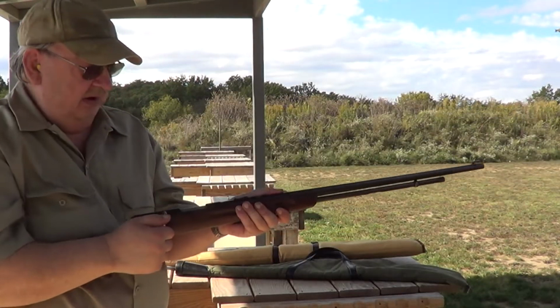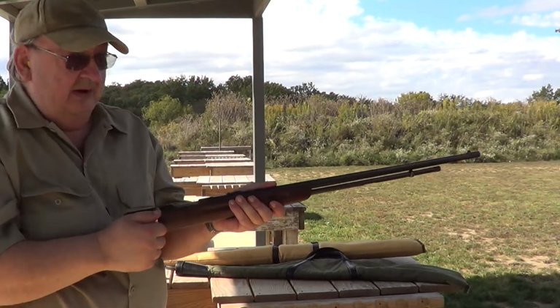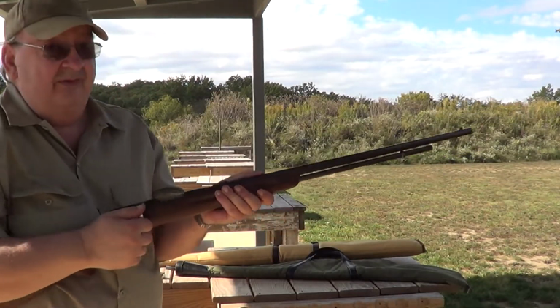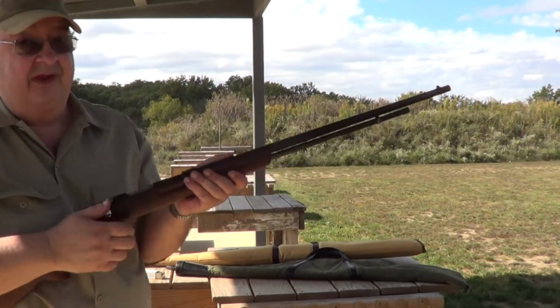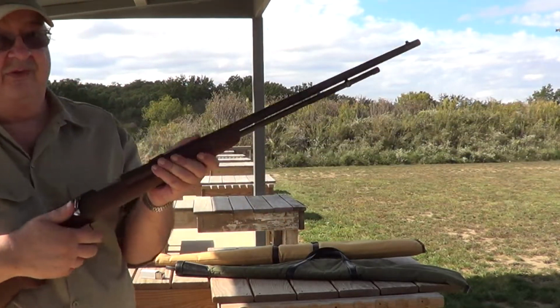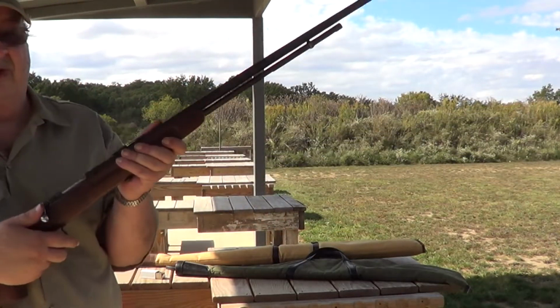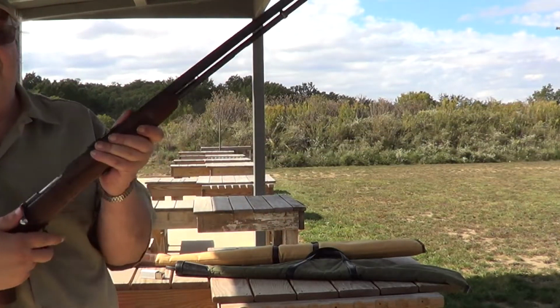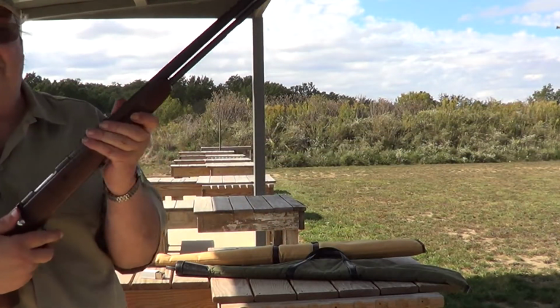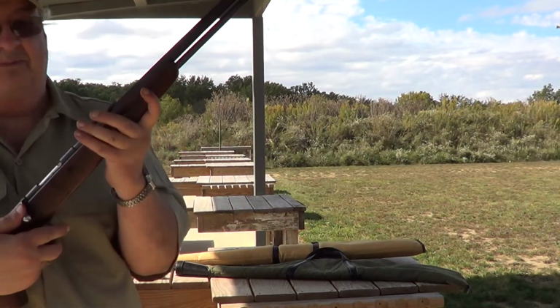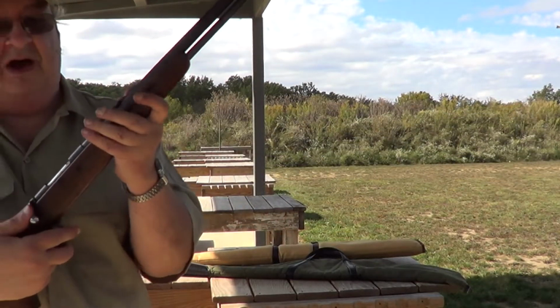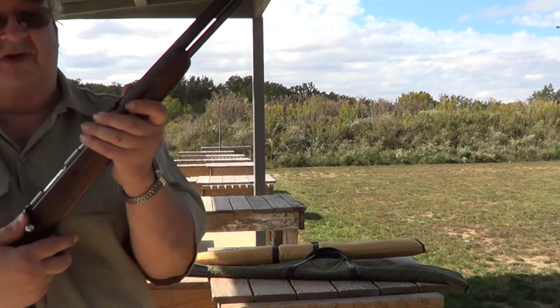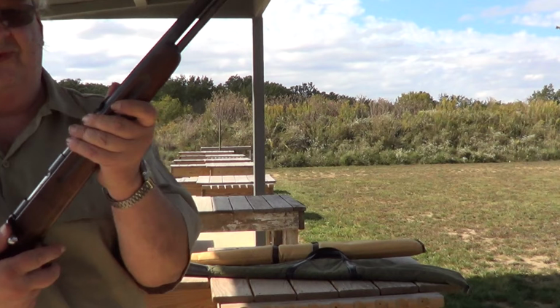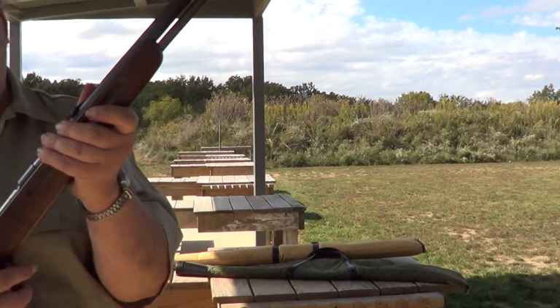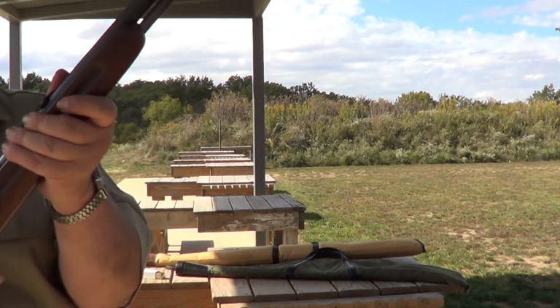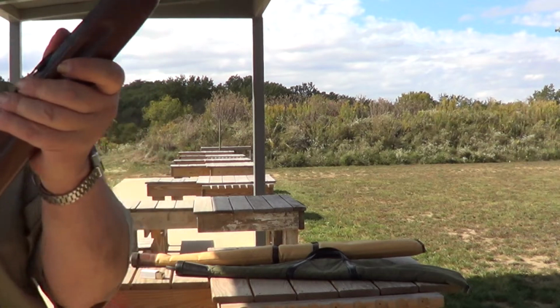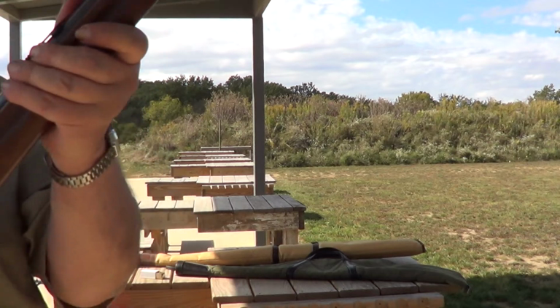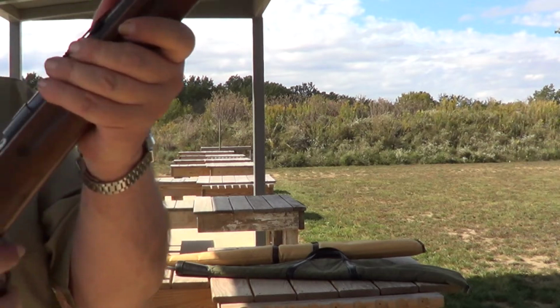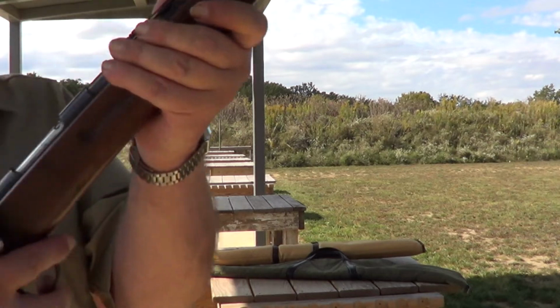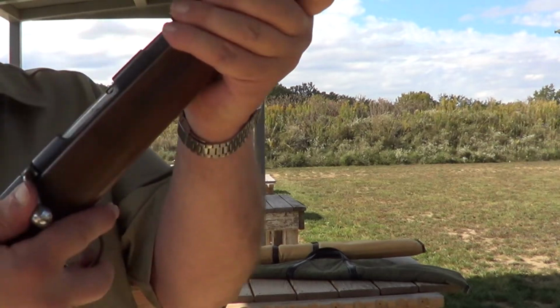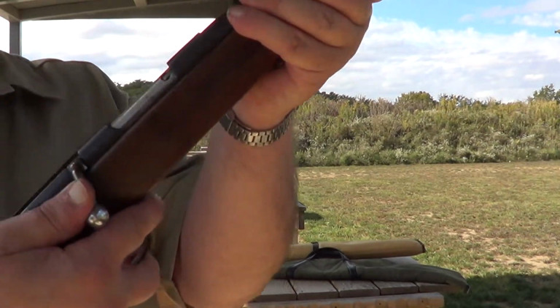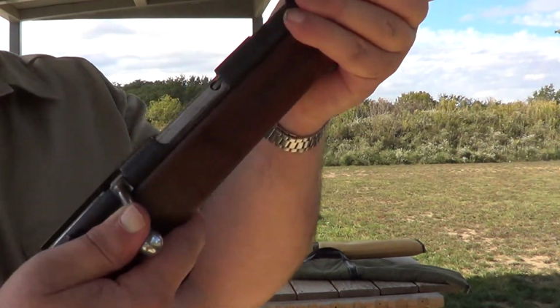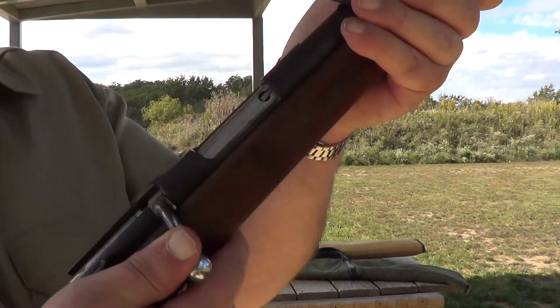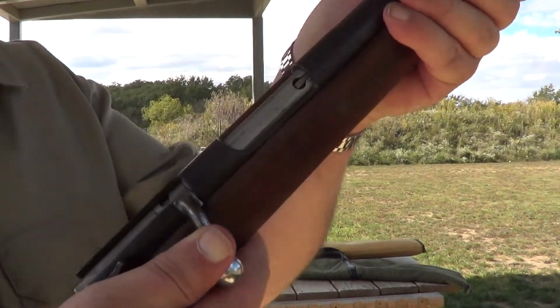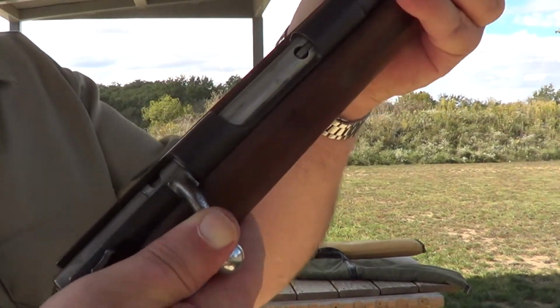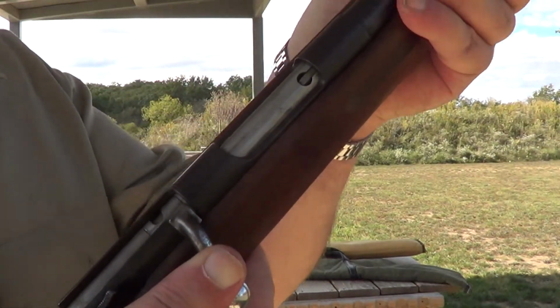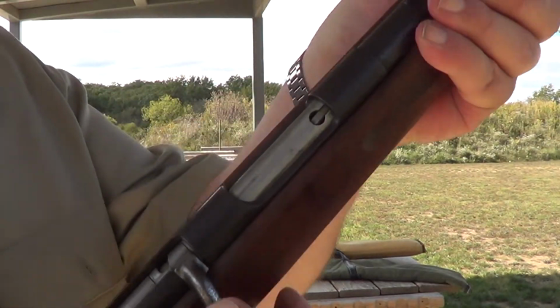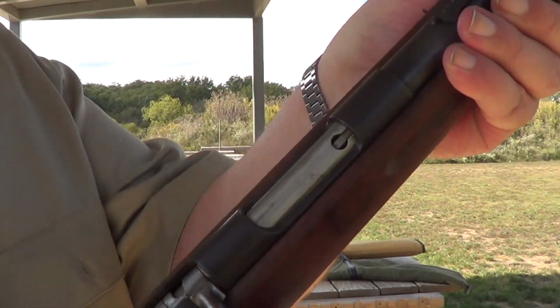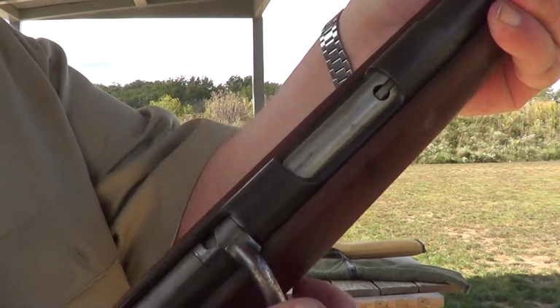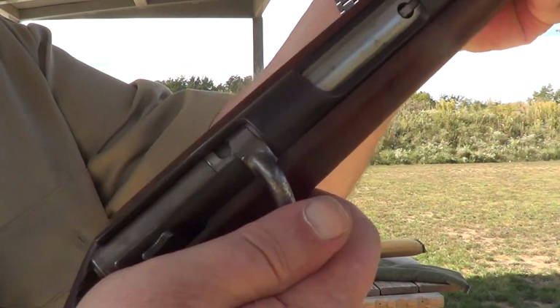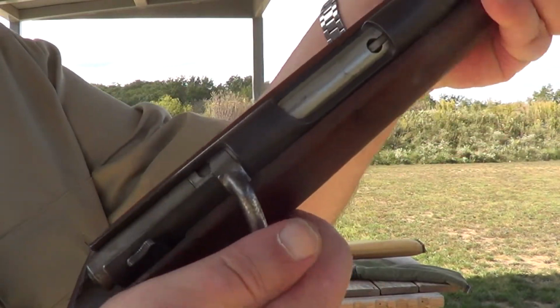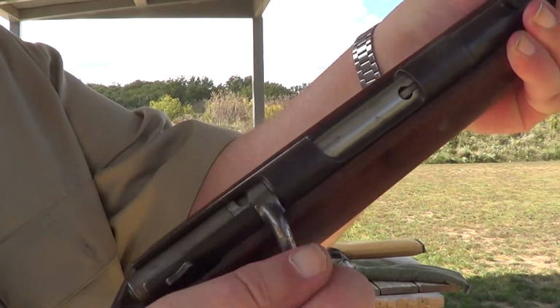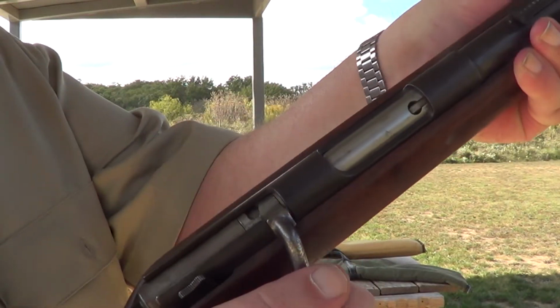These are a very positive feed rifle. Watch how this action works here.